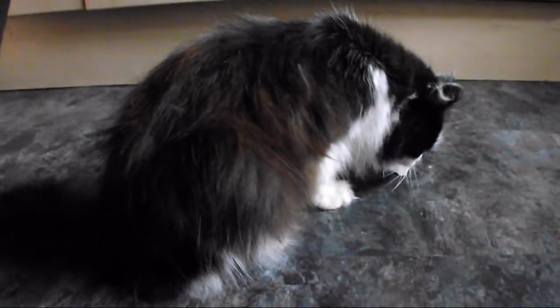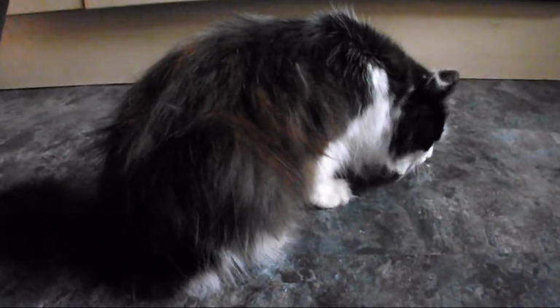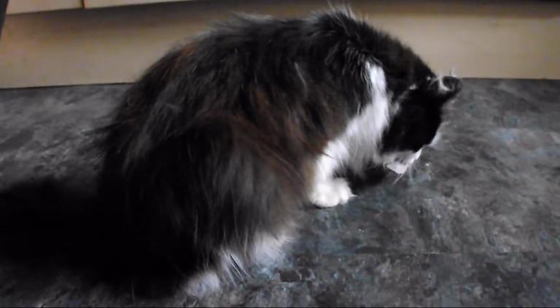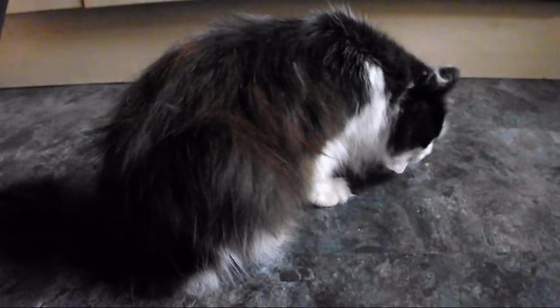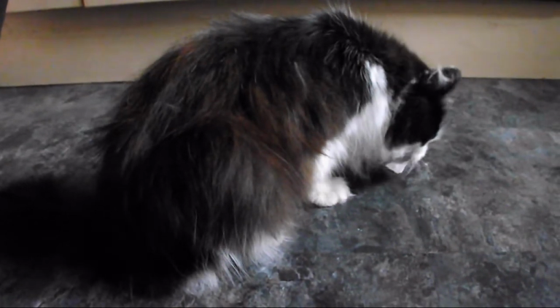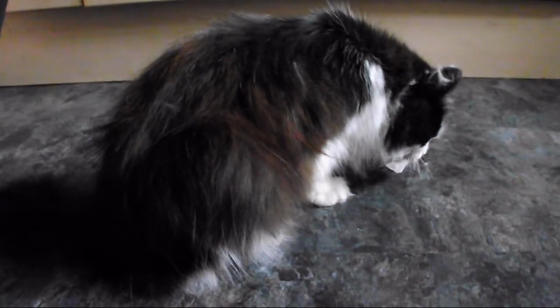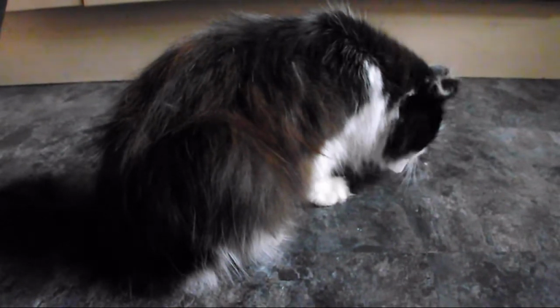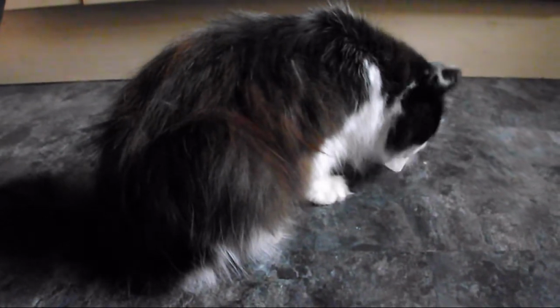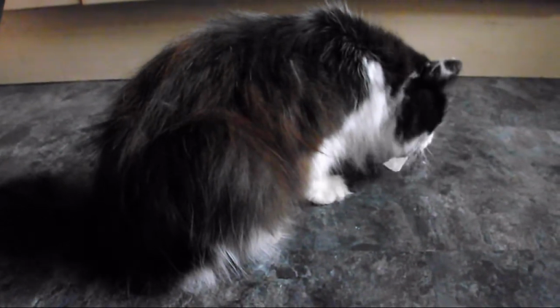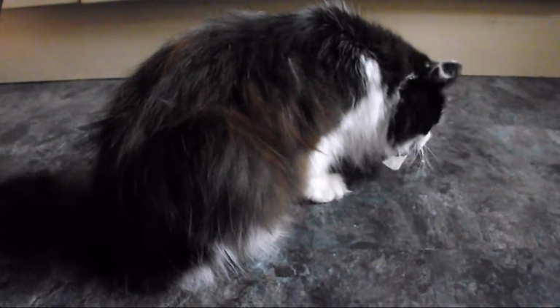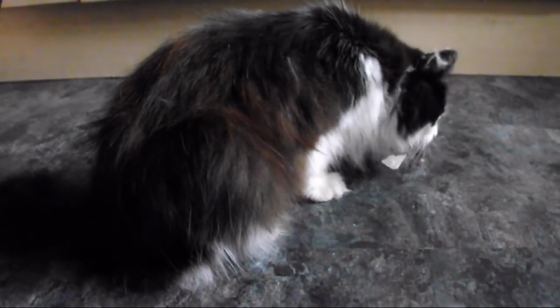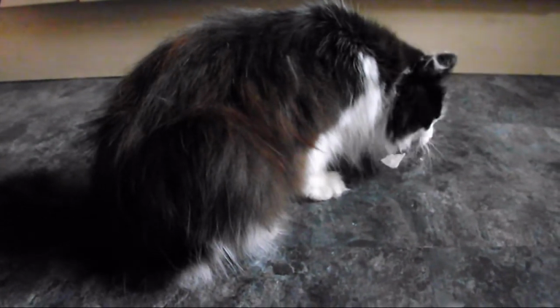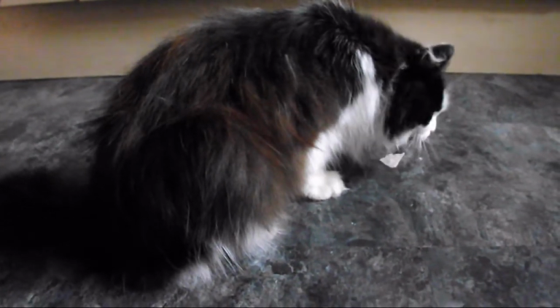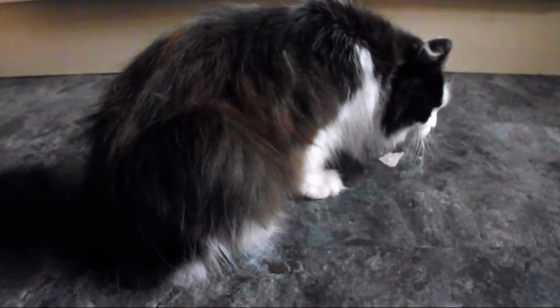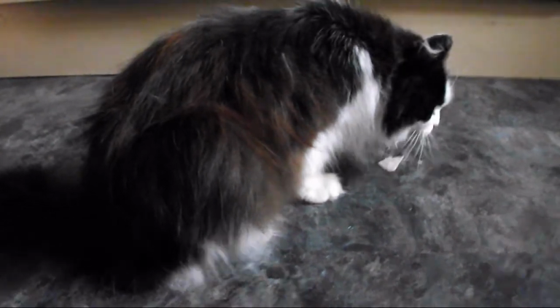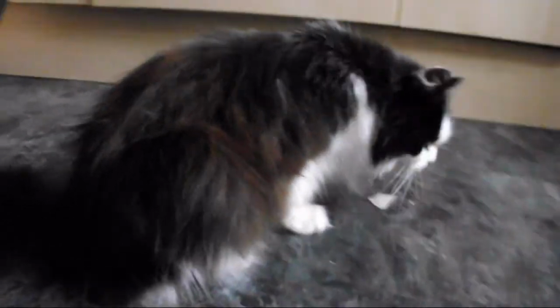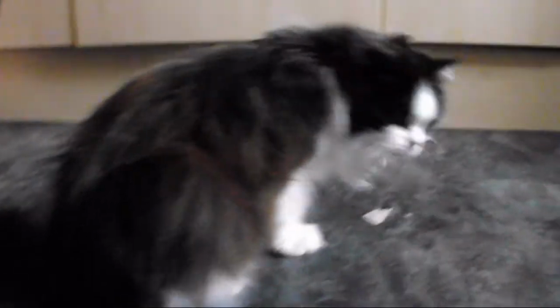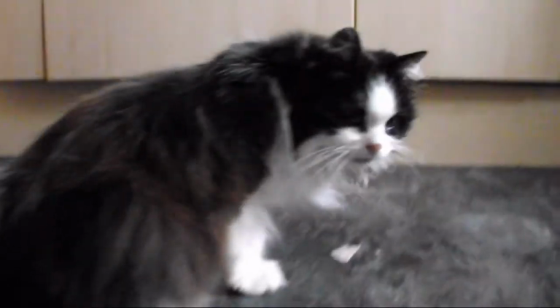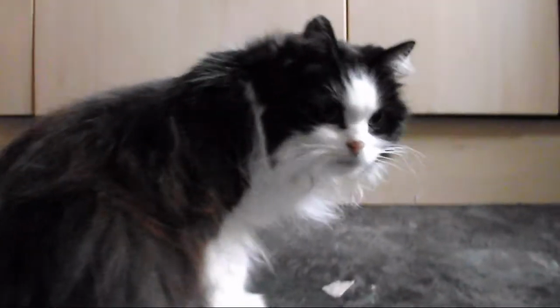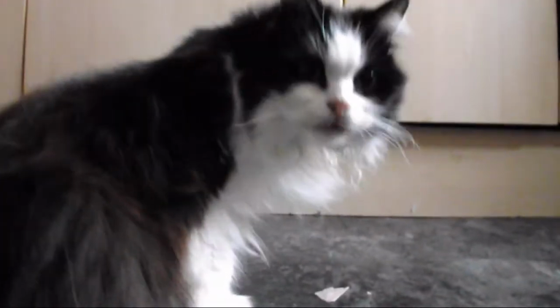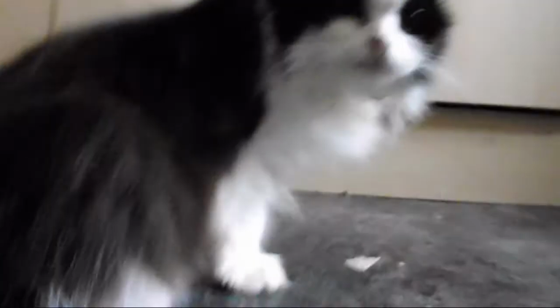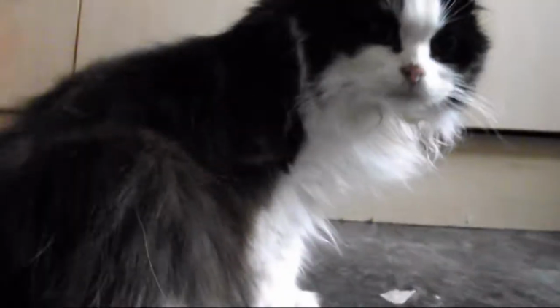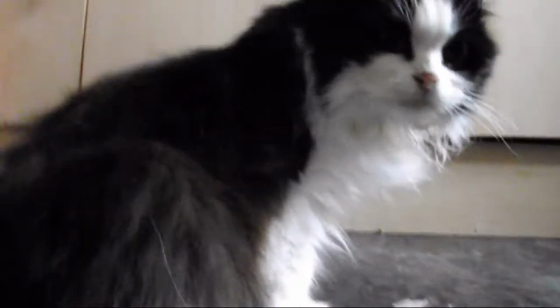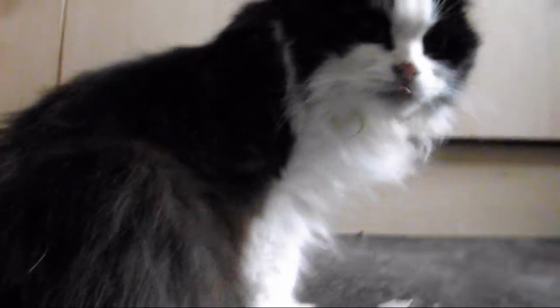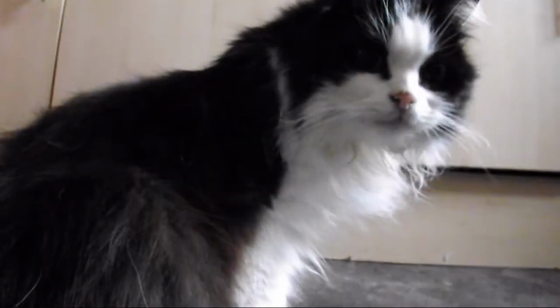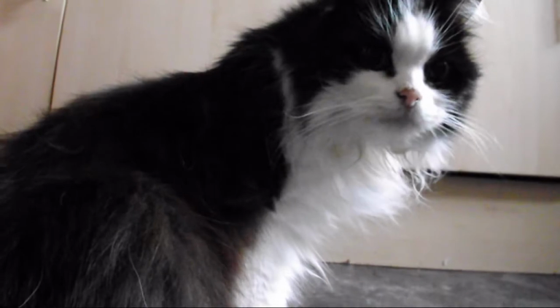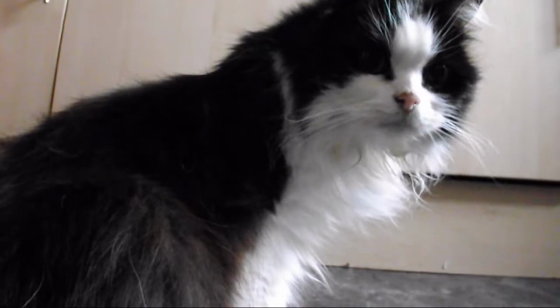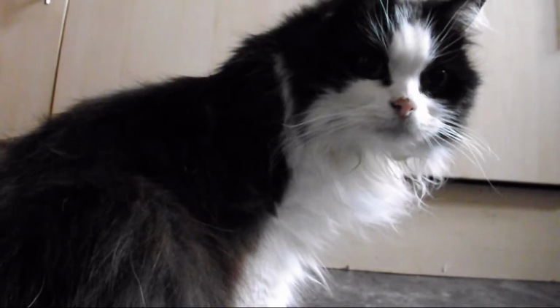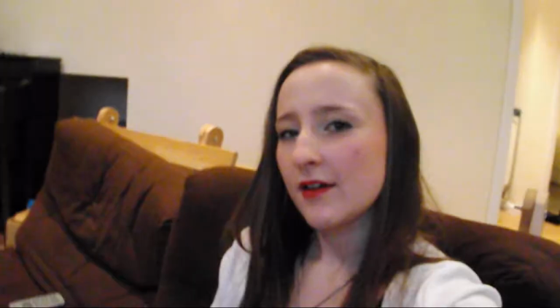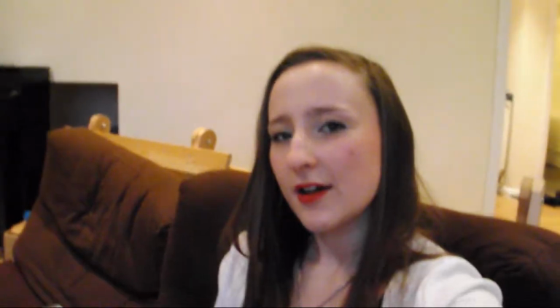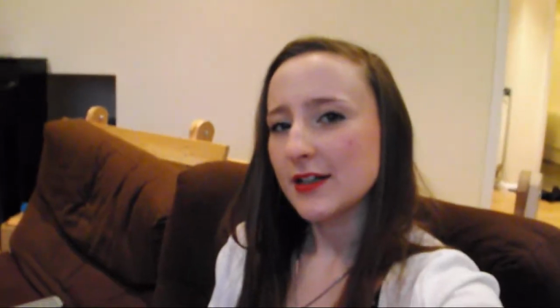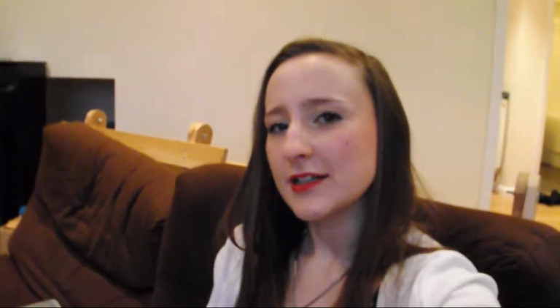Guys, meet Chyna the three-legged cat. Hello. Hi guys.